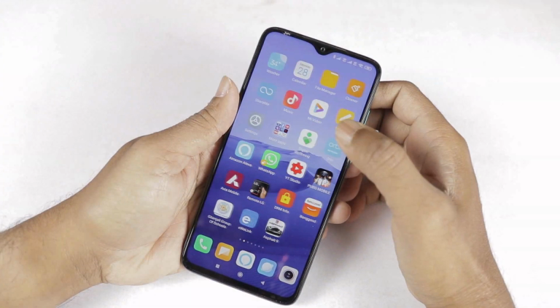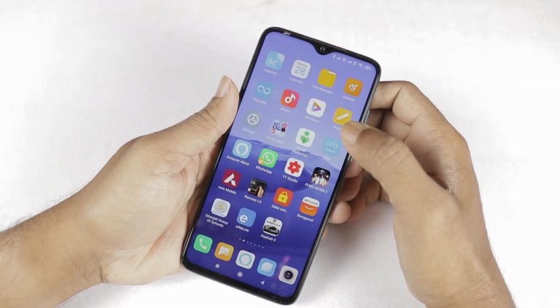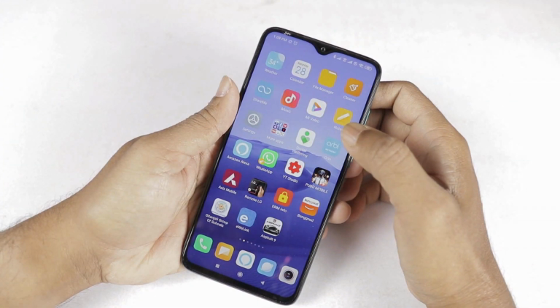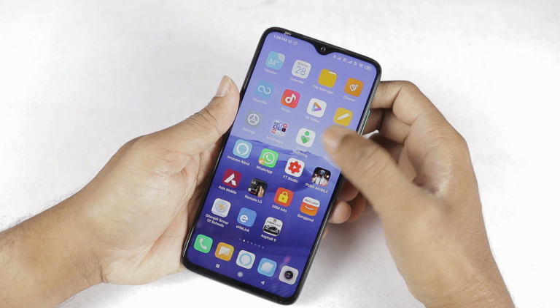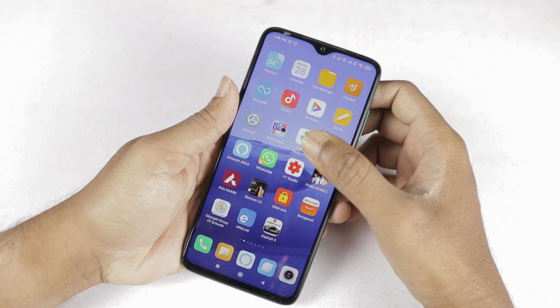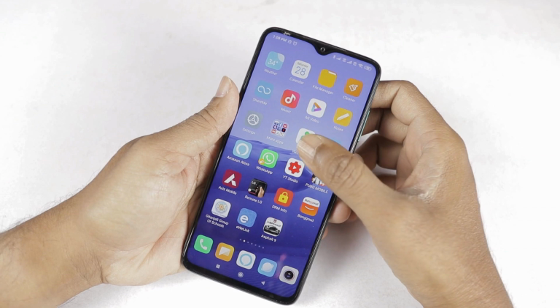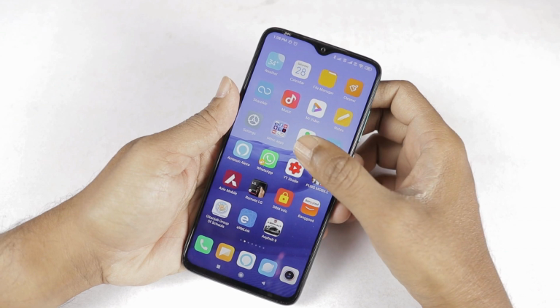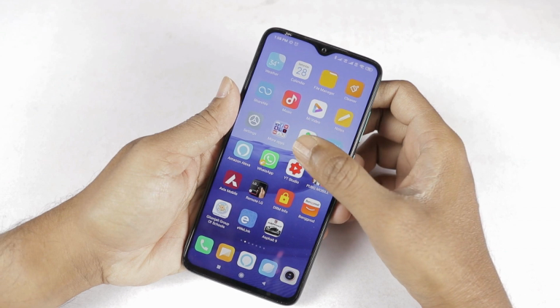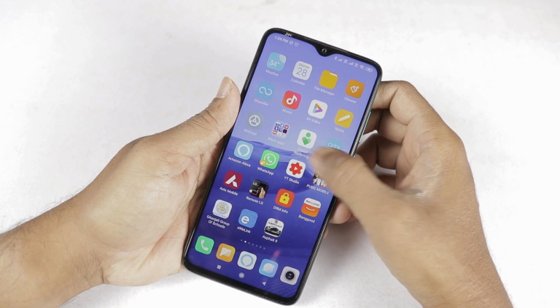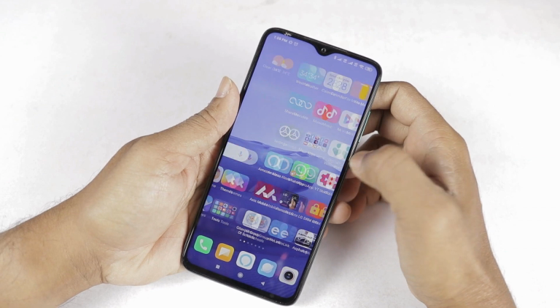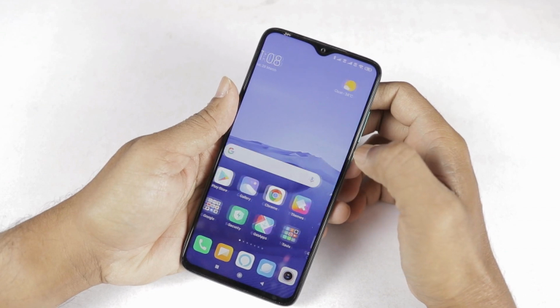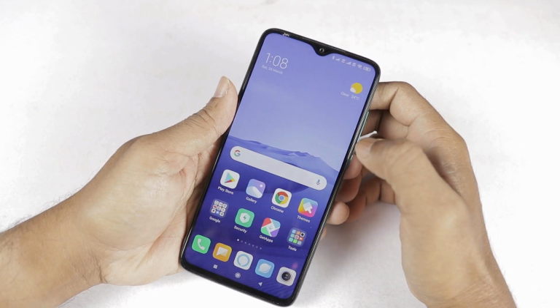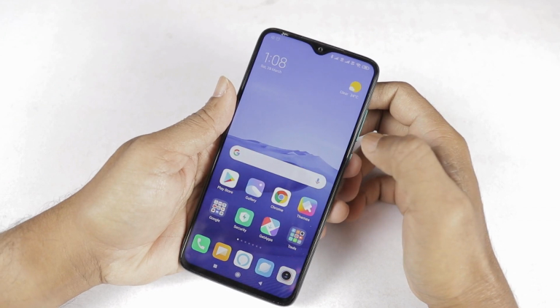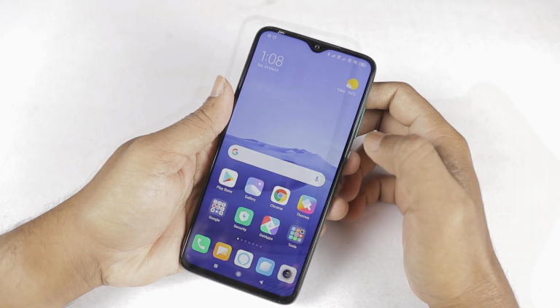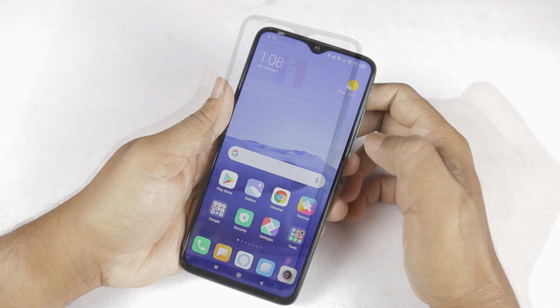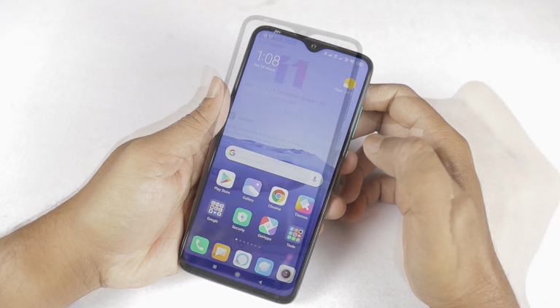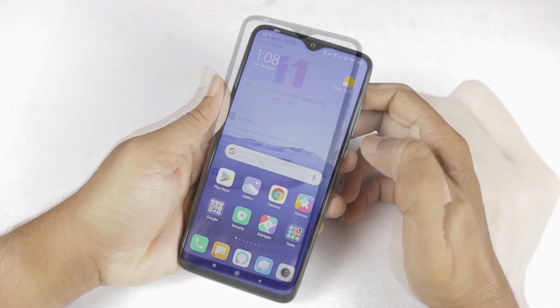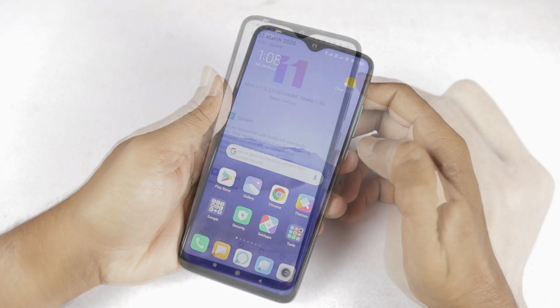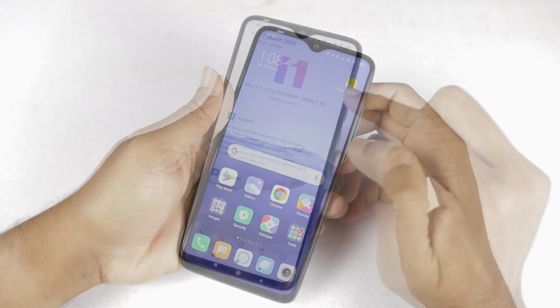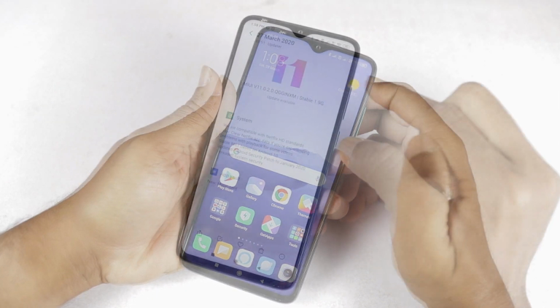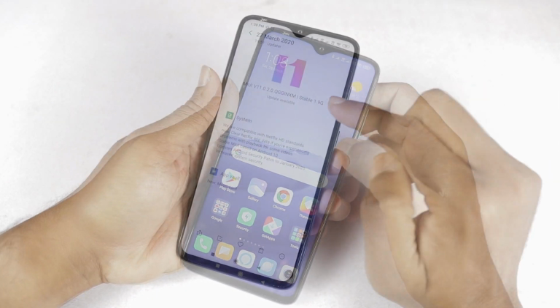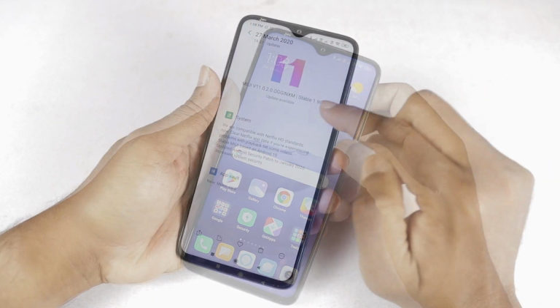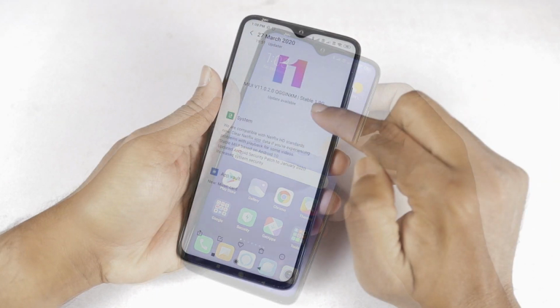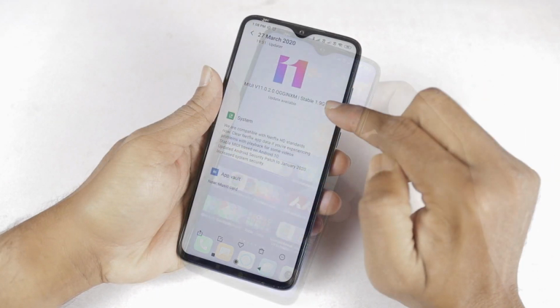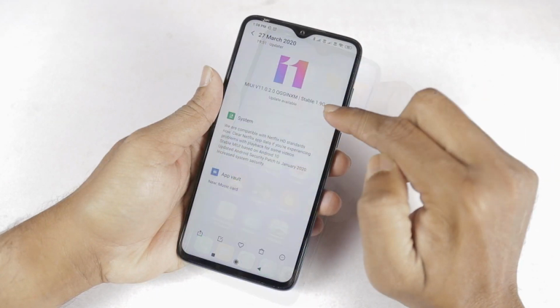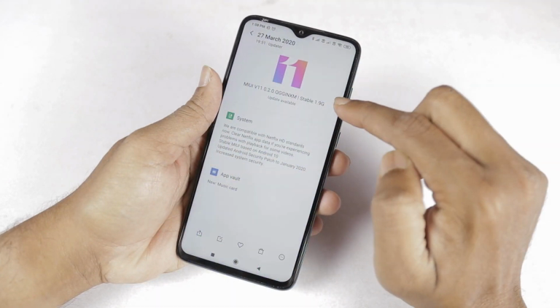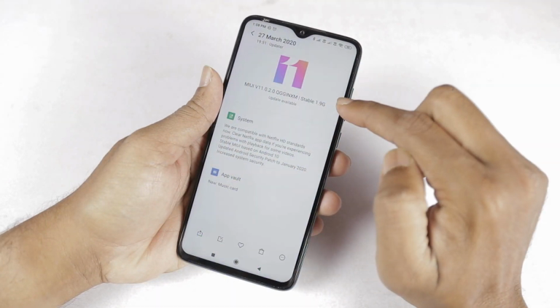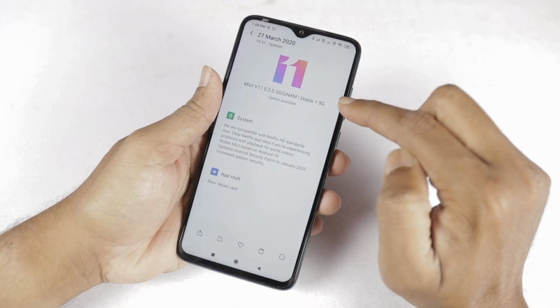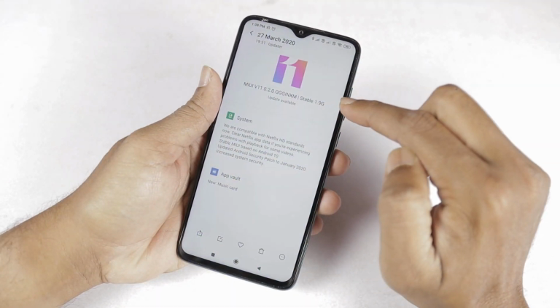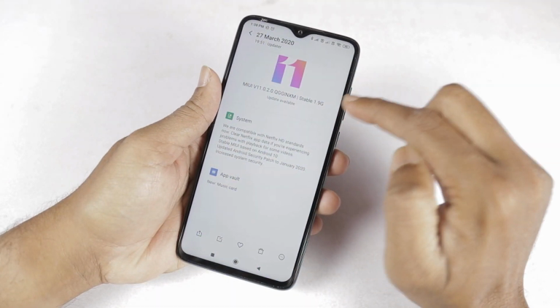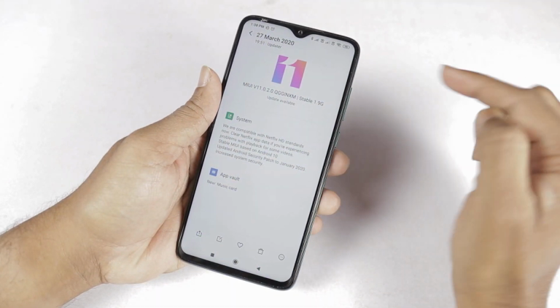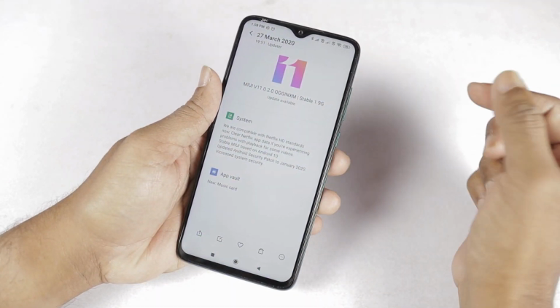Finally, Redmi Note 8 Pro is getting the Android 10 update. This update size is 1.9 GB.